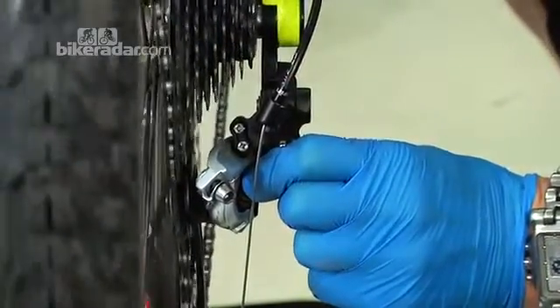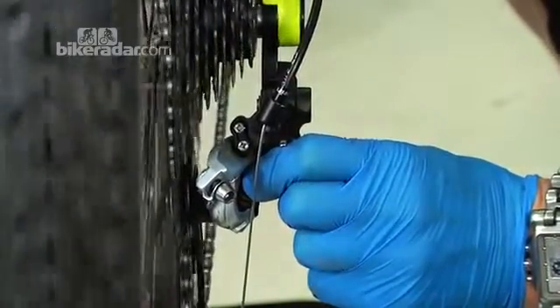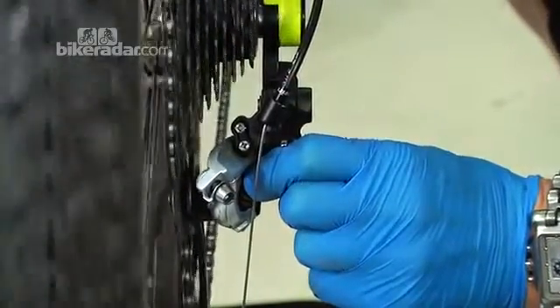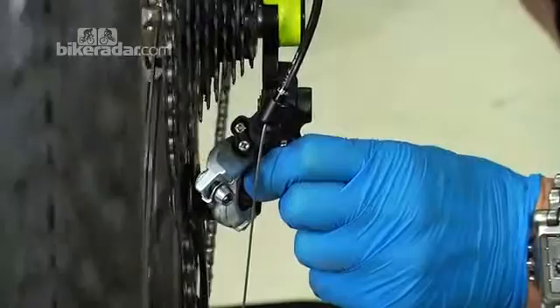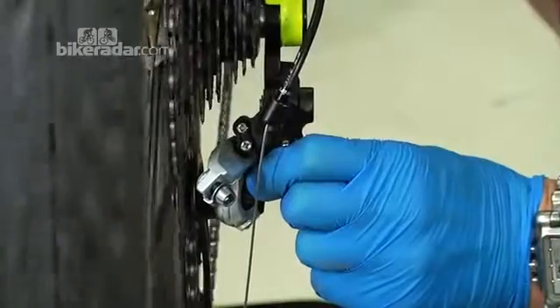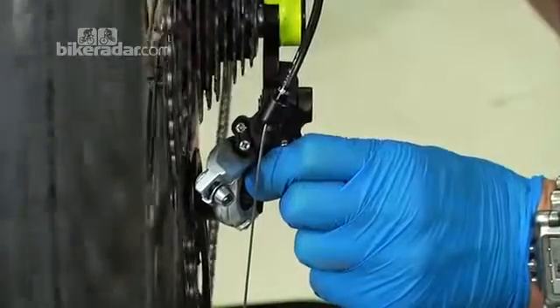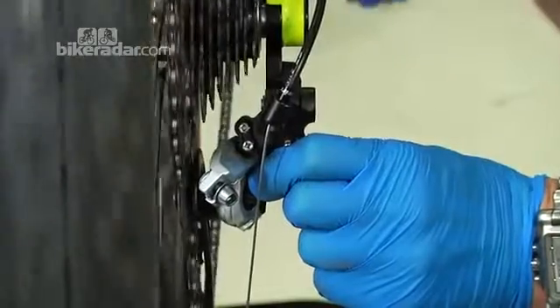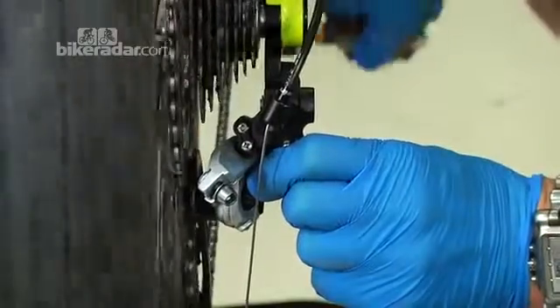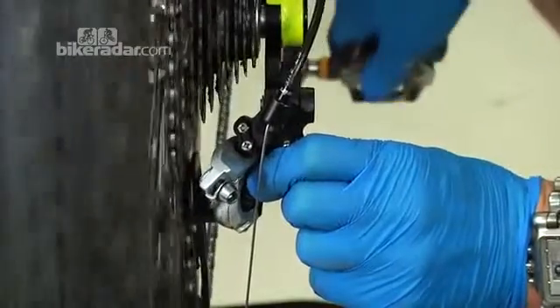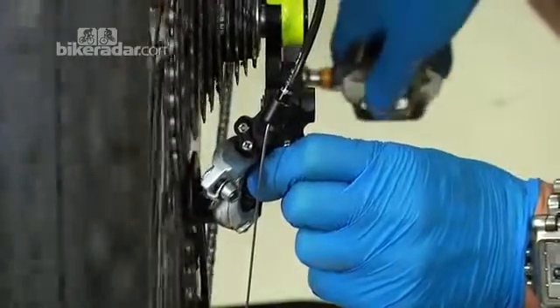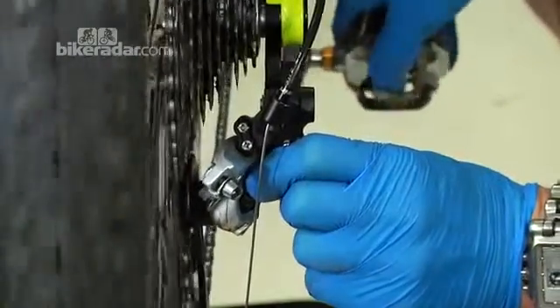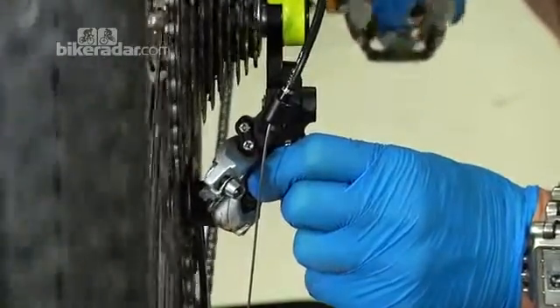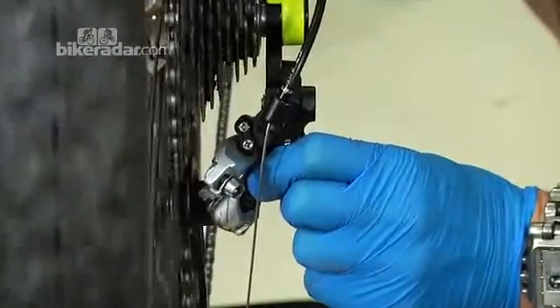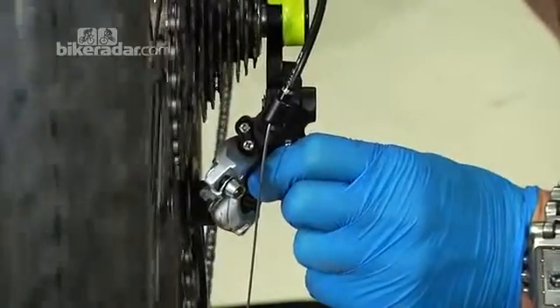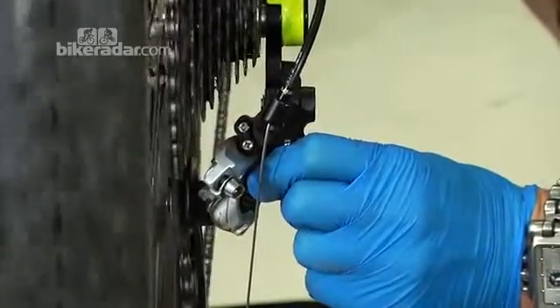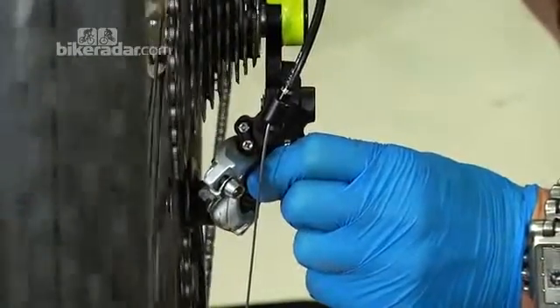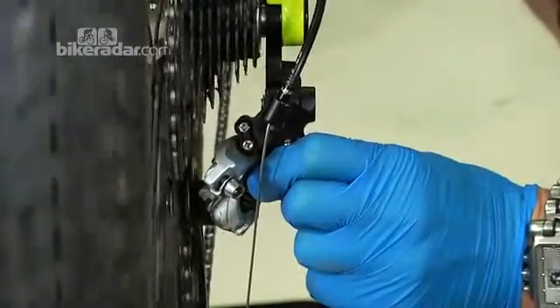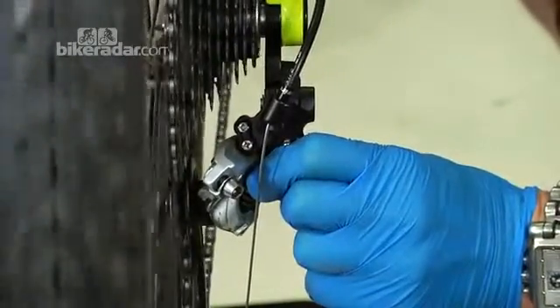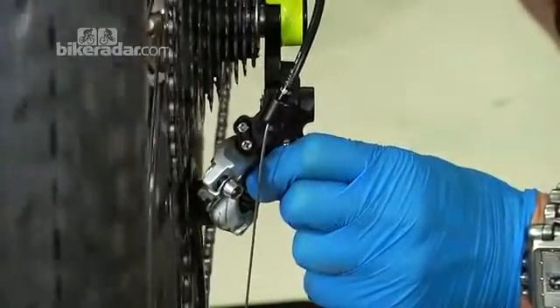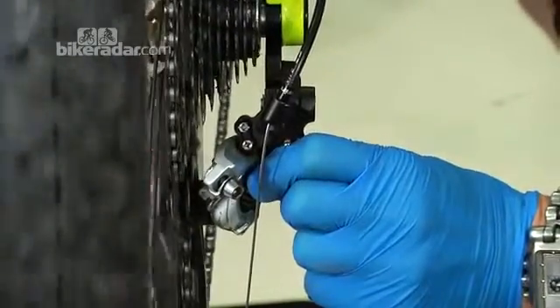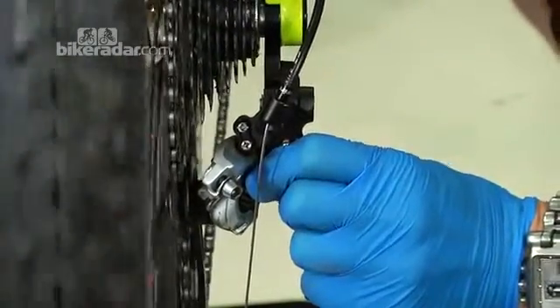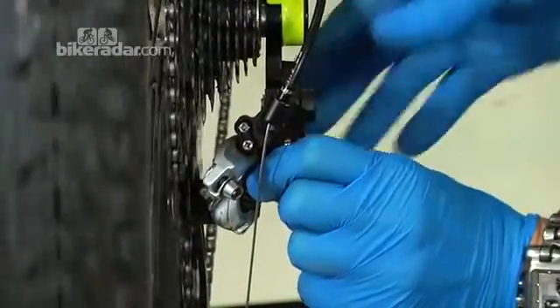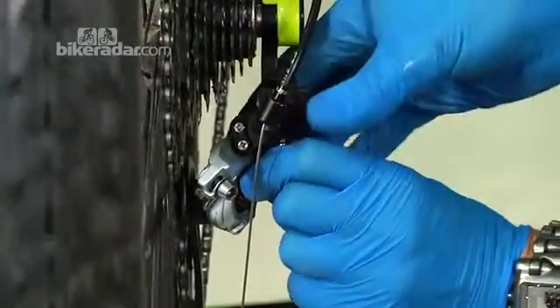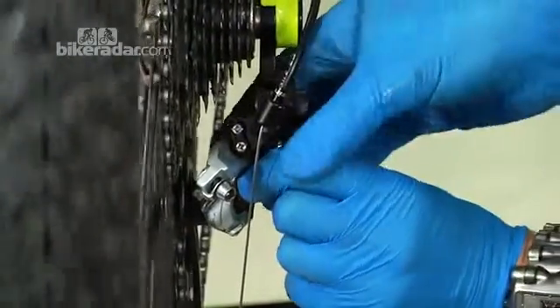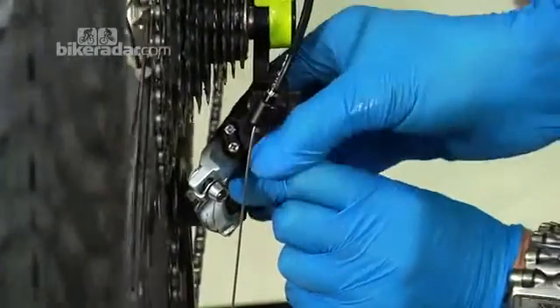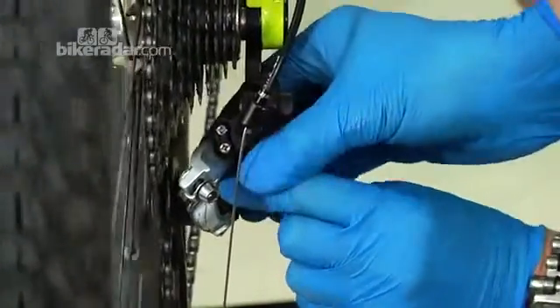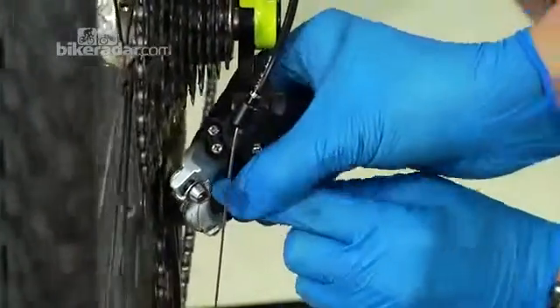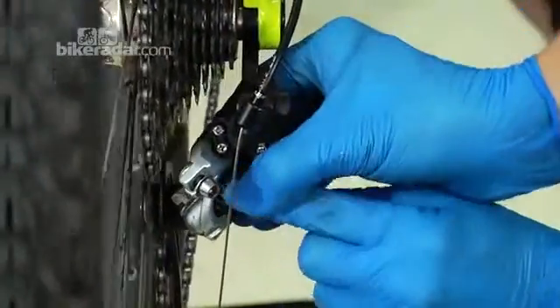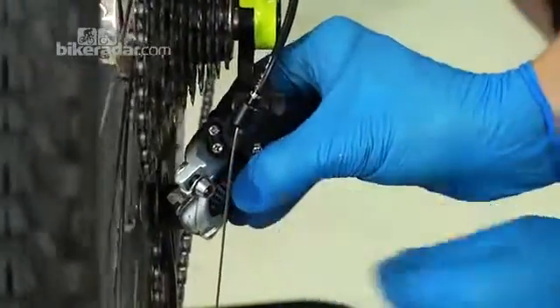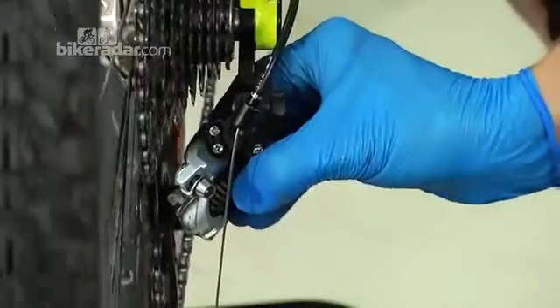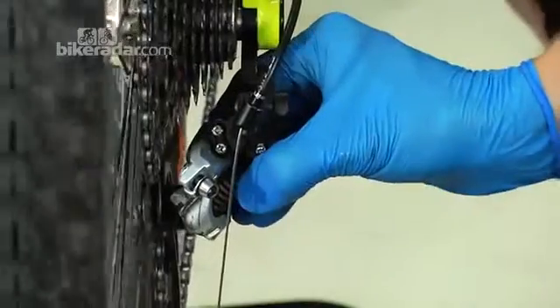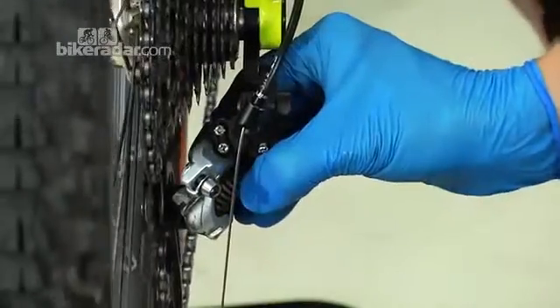The stop isn't set enough, so if you tried to pedal the chain would hop over and you'd foul the spokes, potentially damaging your wheel.